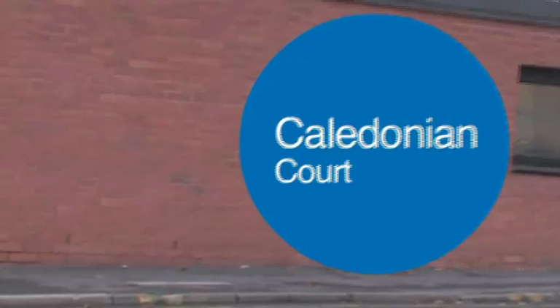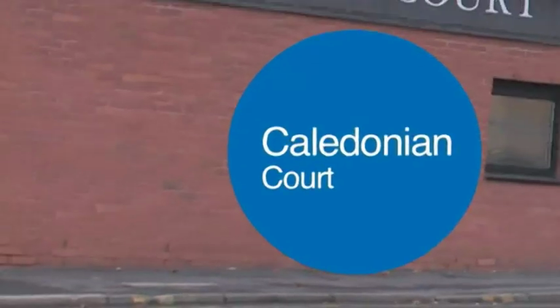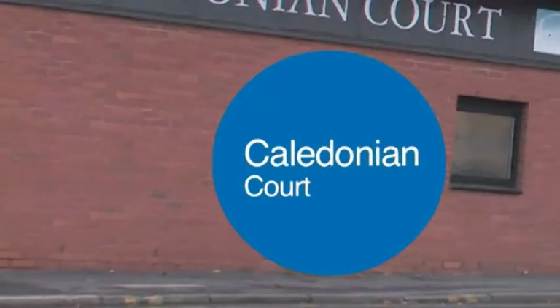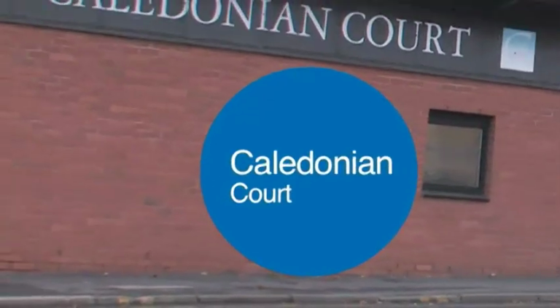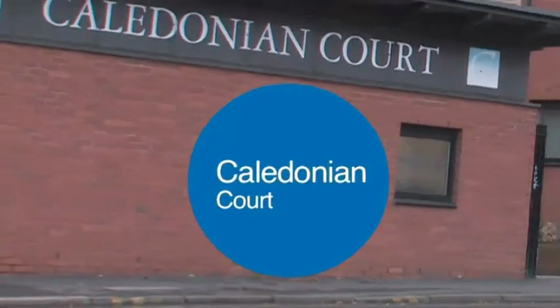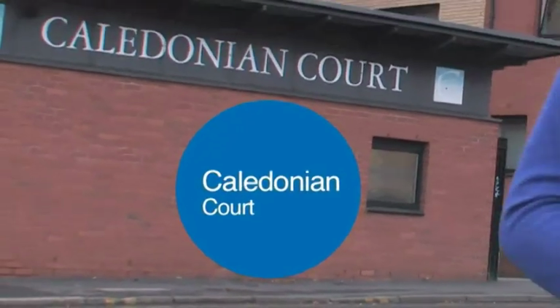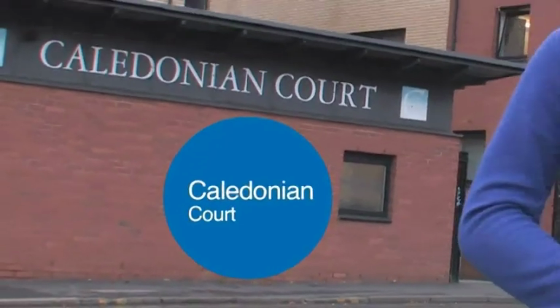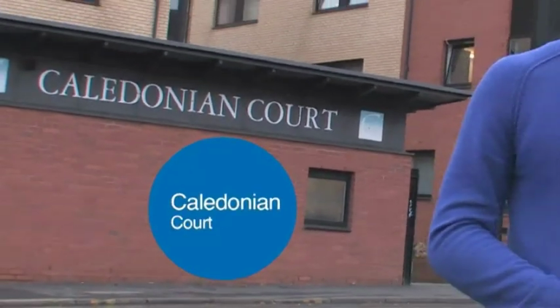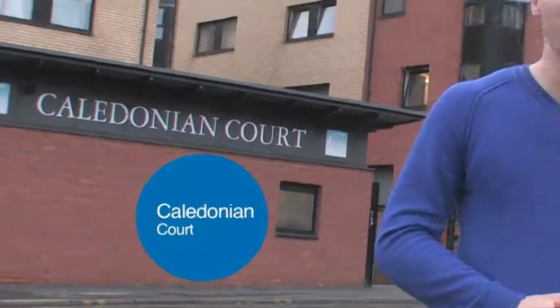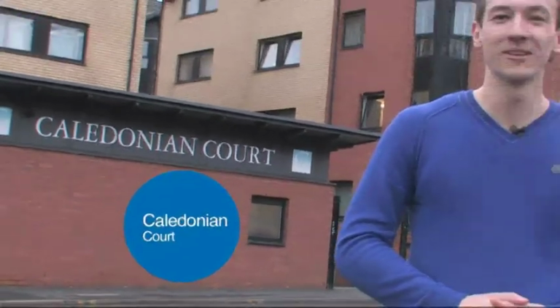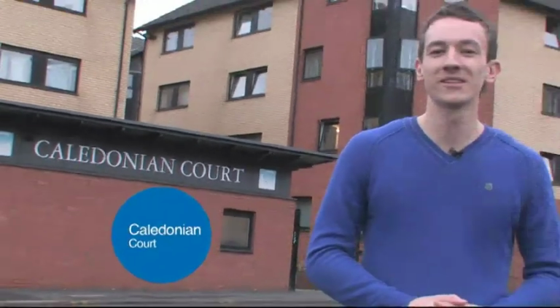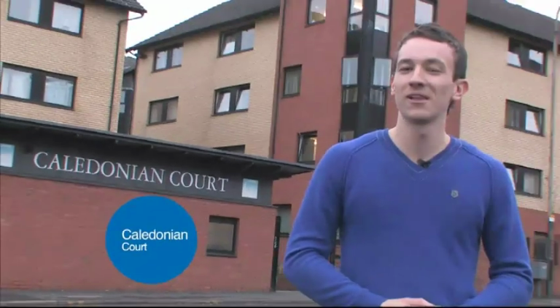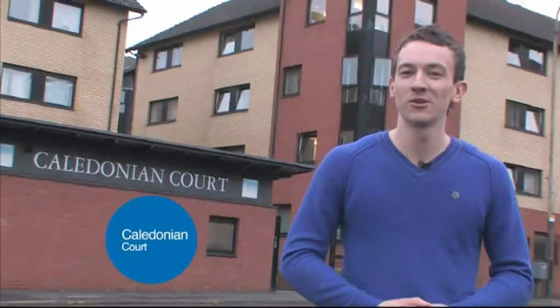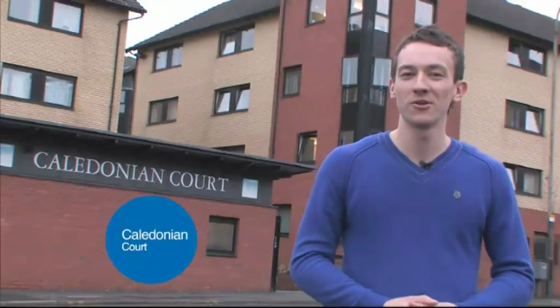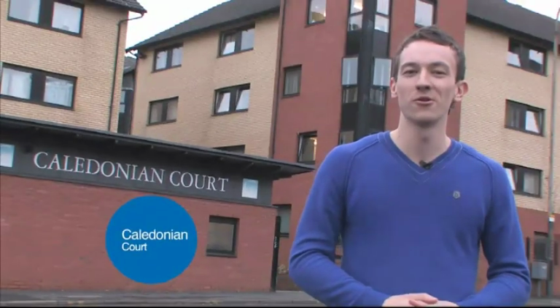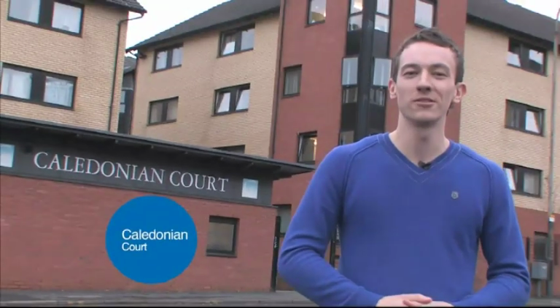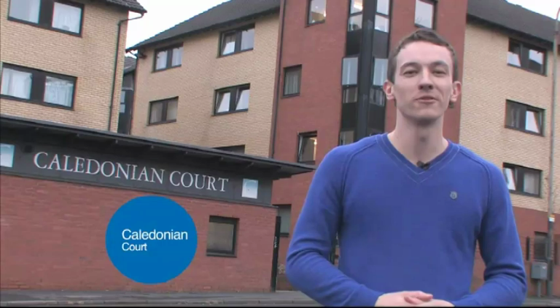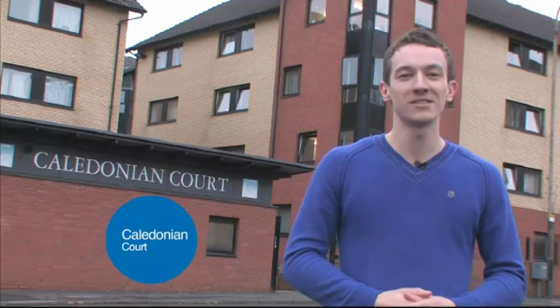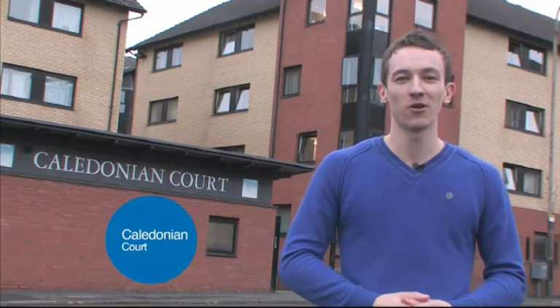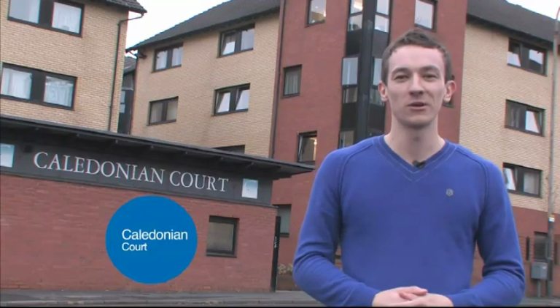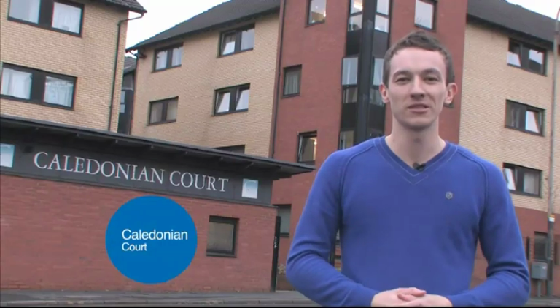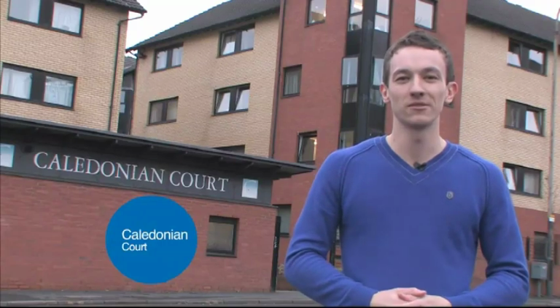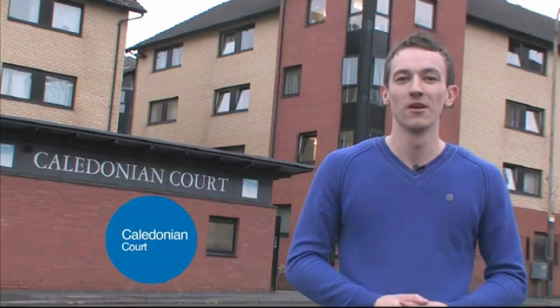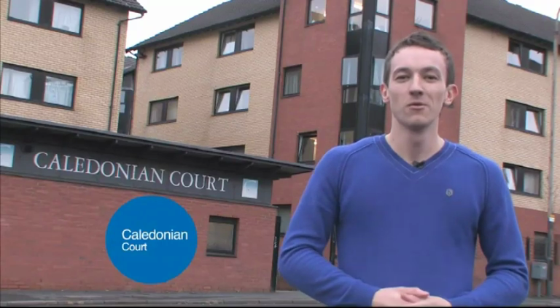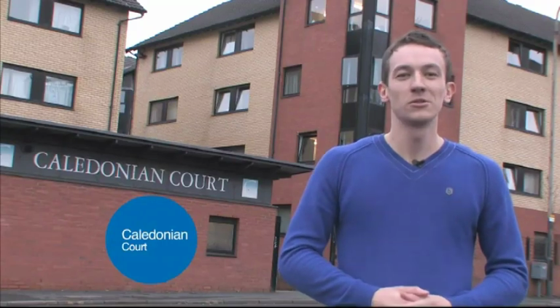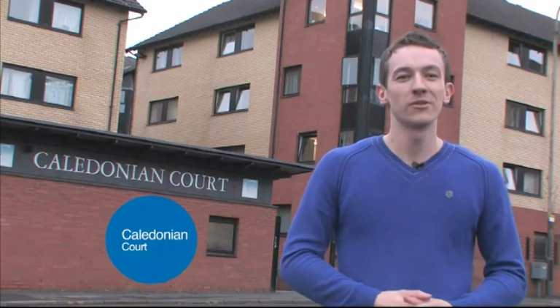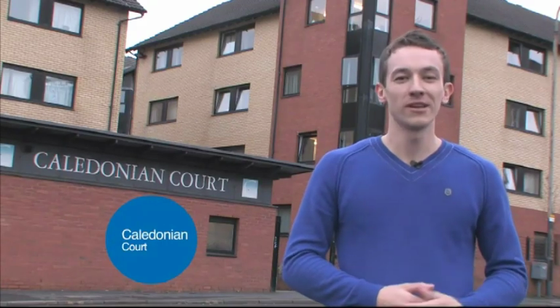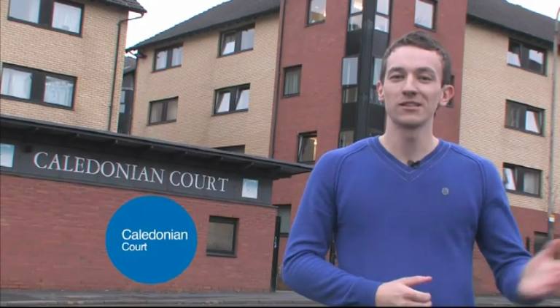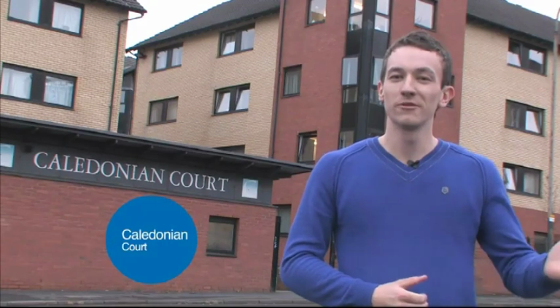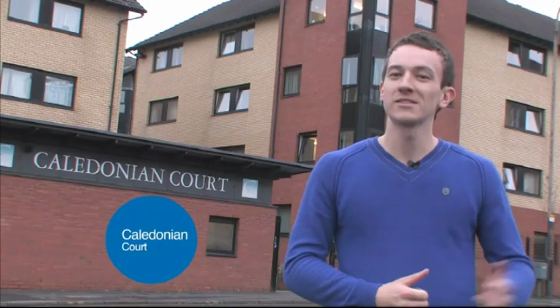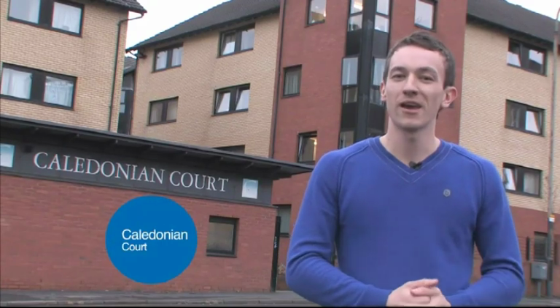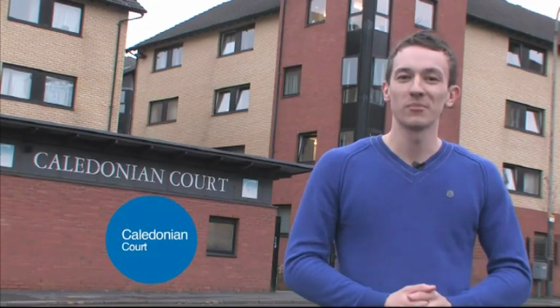Just over the road from the Melton Street Building is Caledonian Court, the university accommodation, which is right next to the university campus.